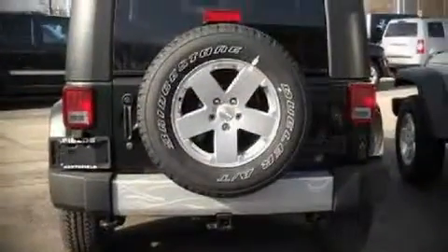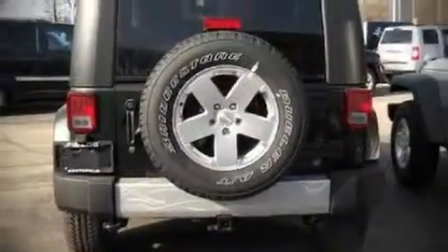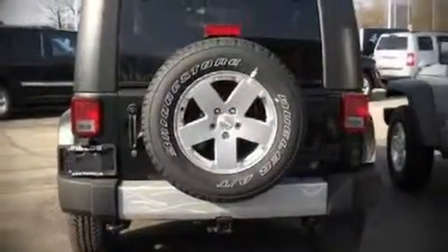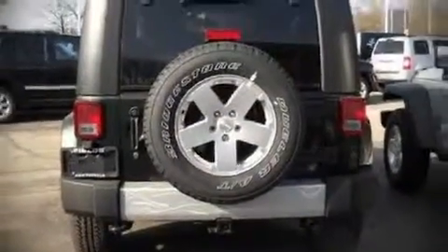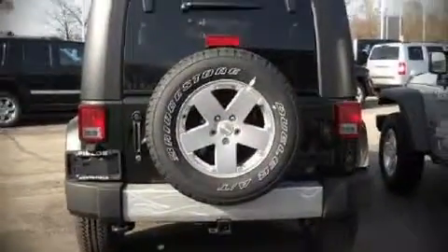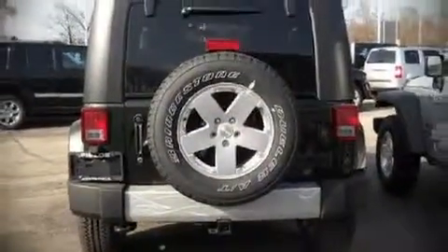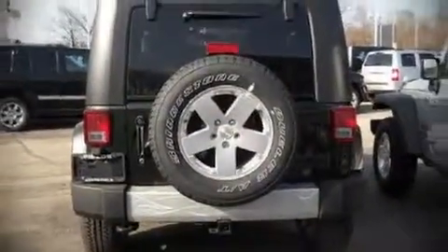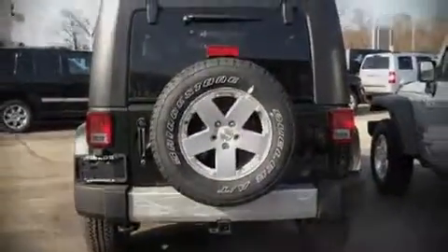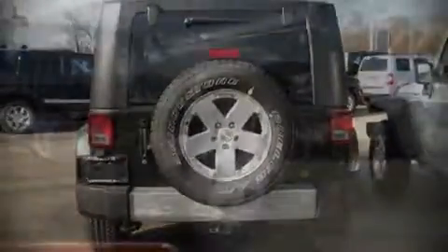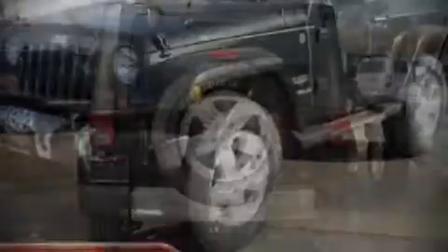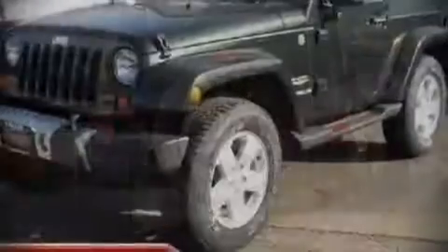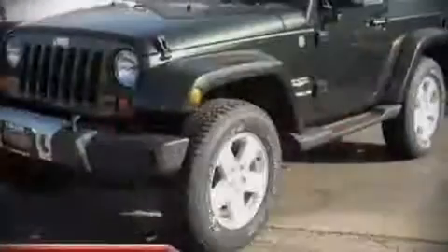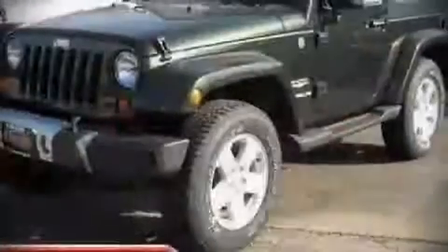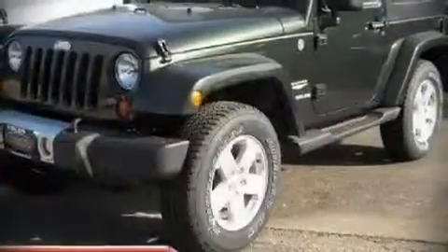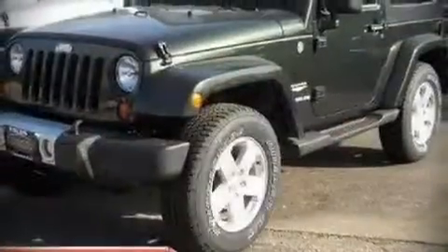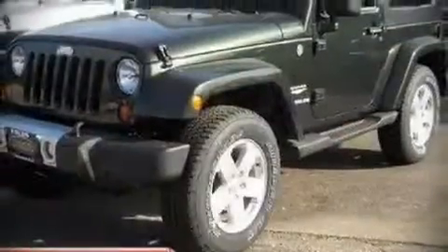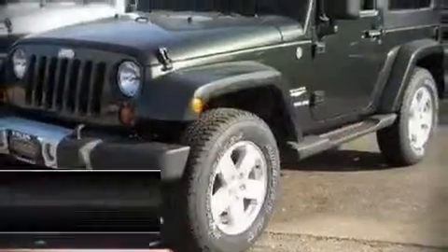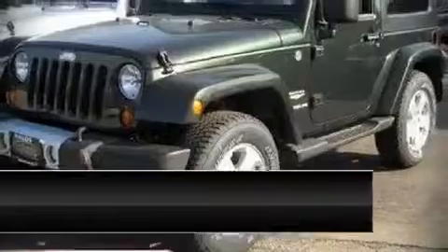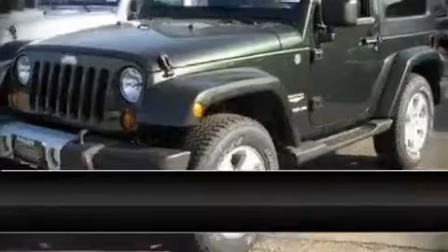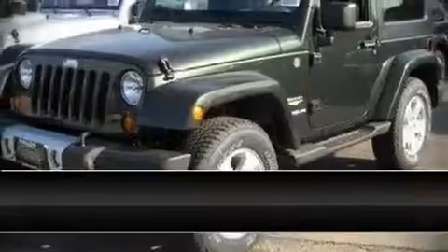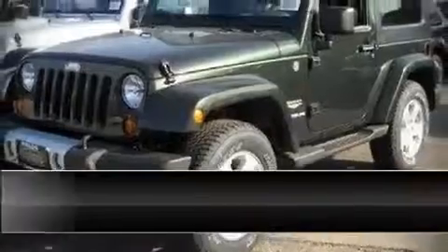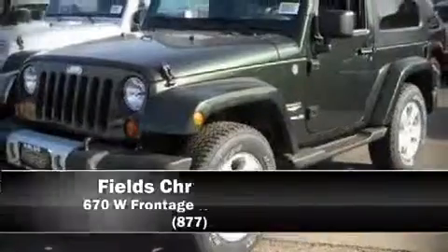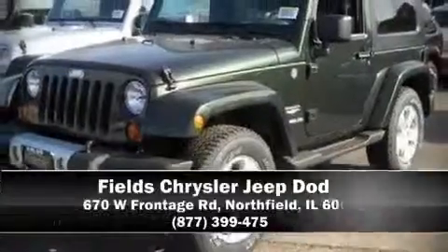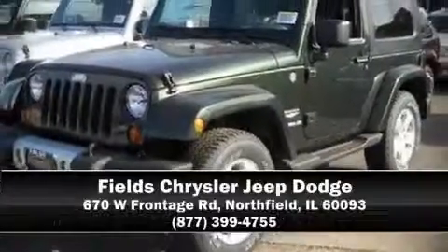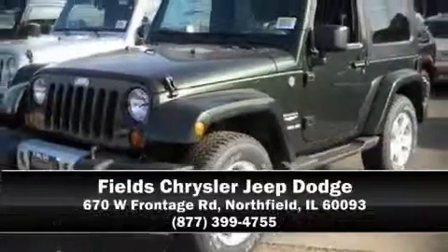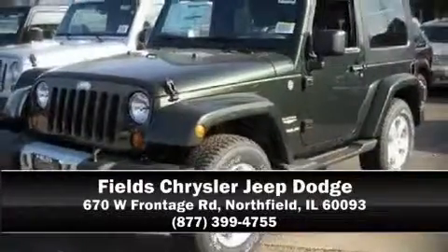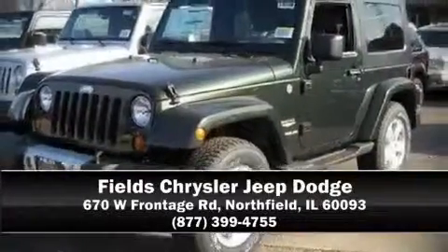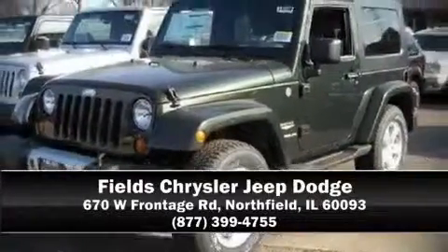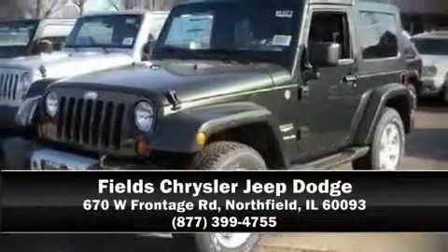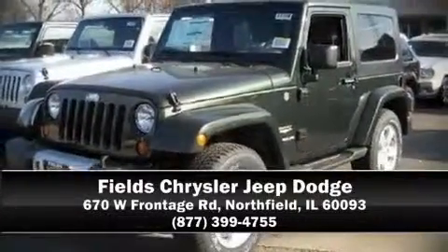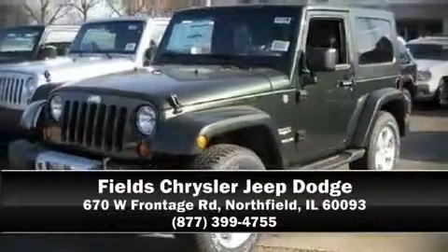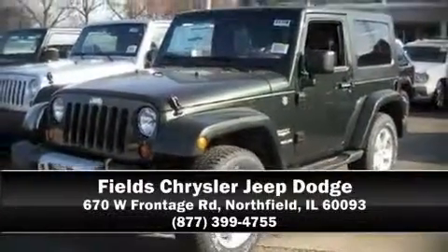We'd love to show you this vehicle in person. Call to schedule a test drive today.